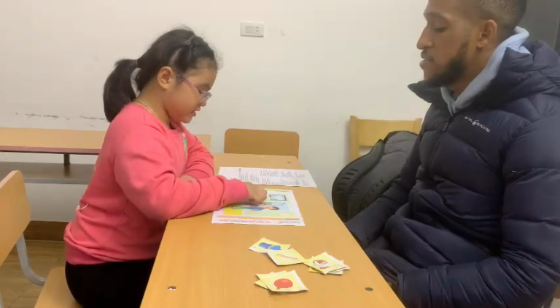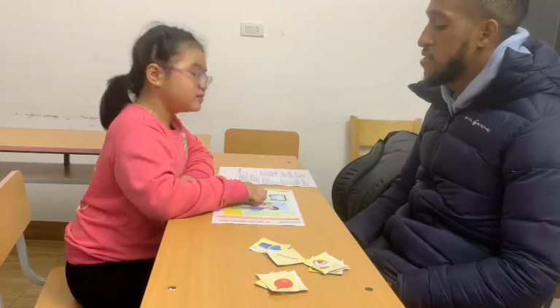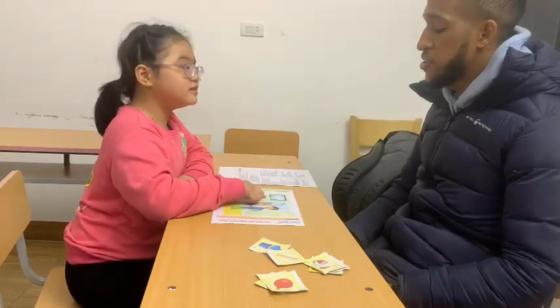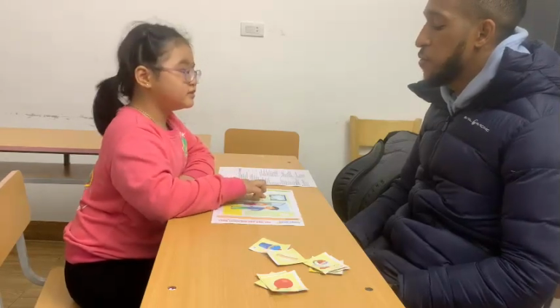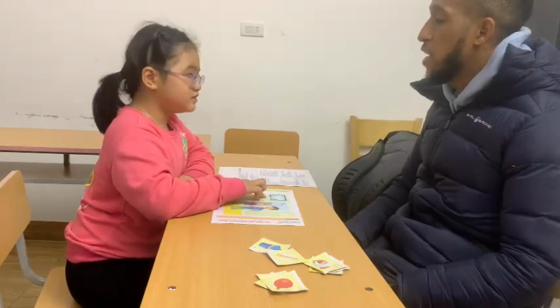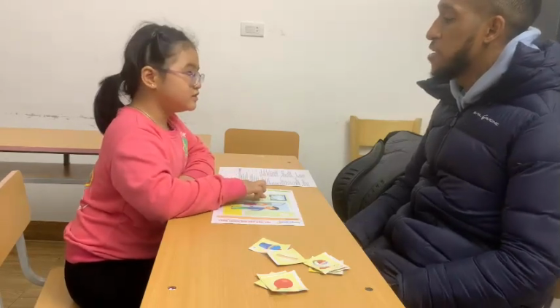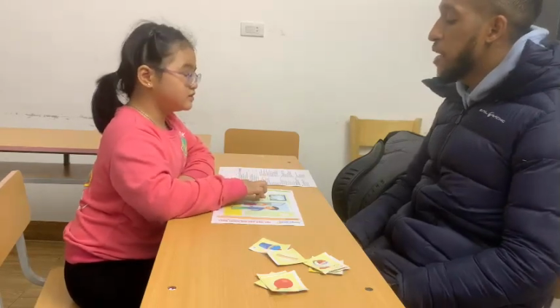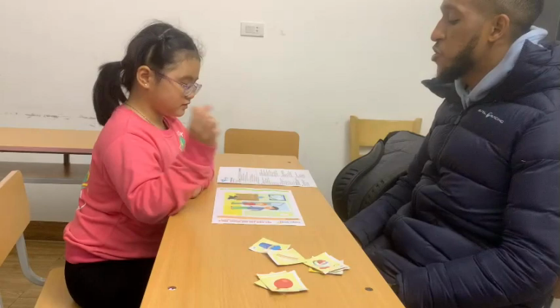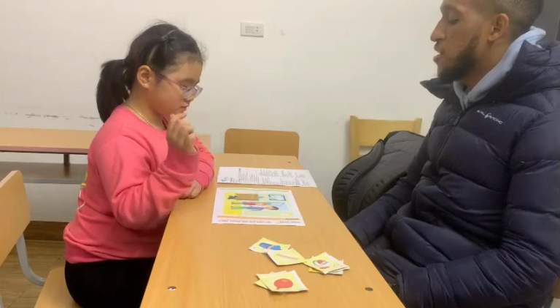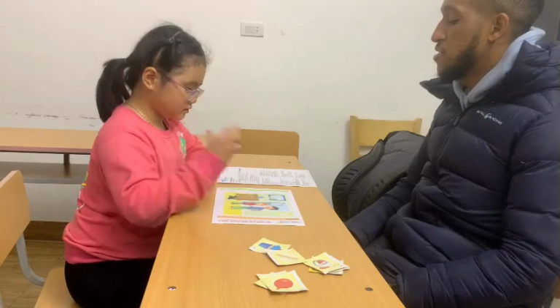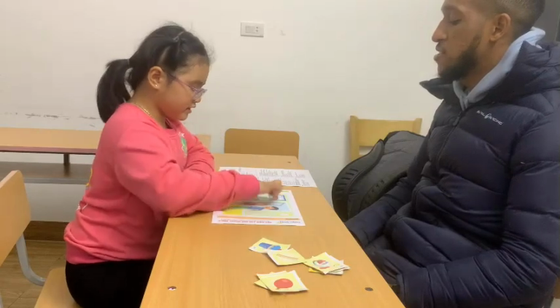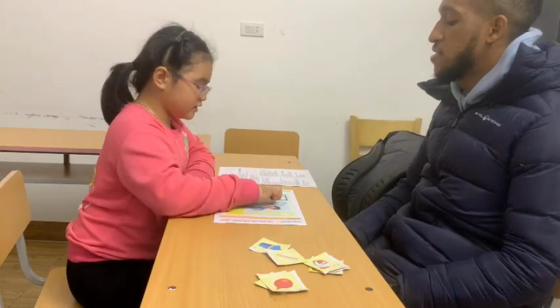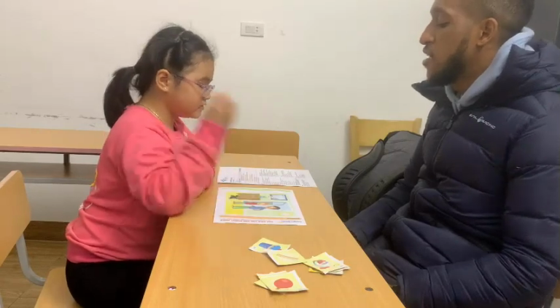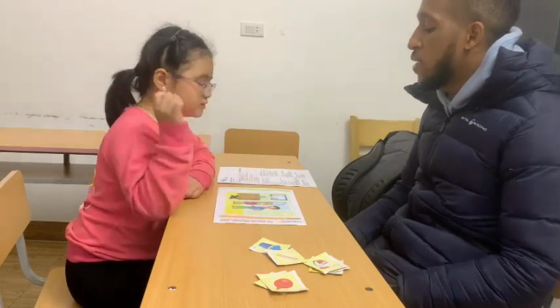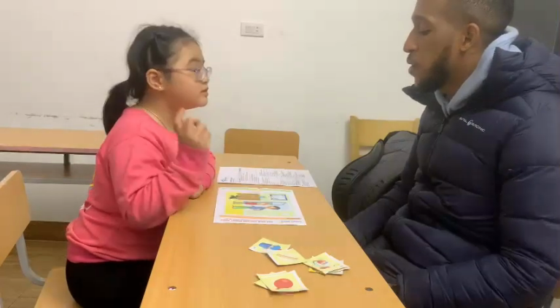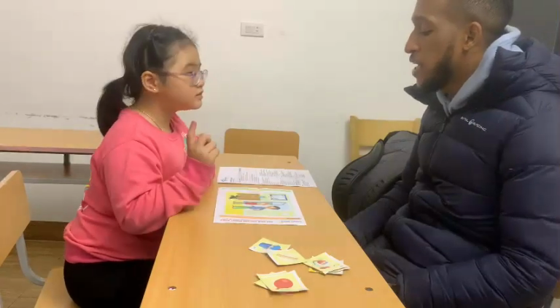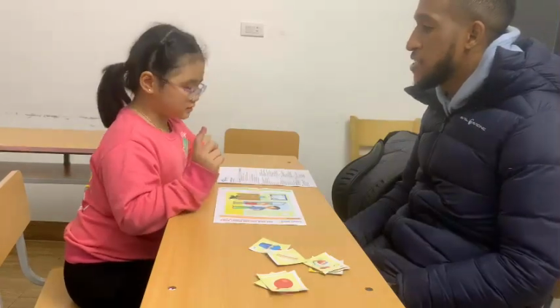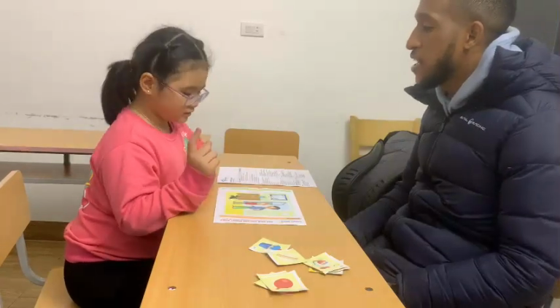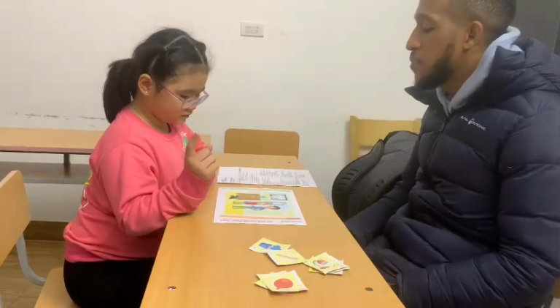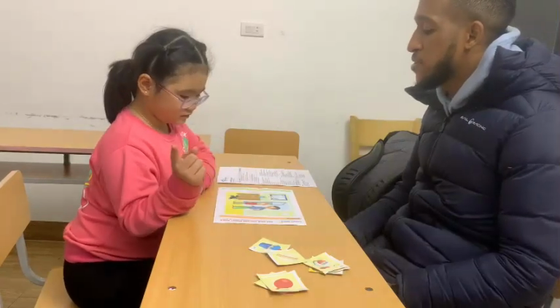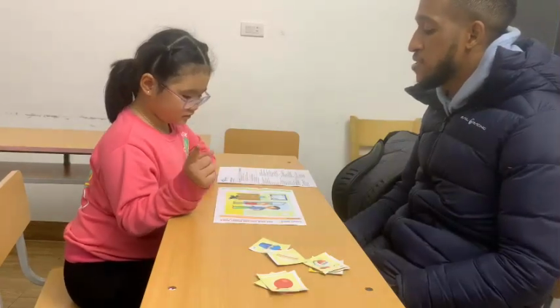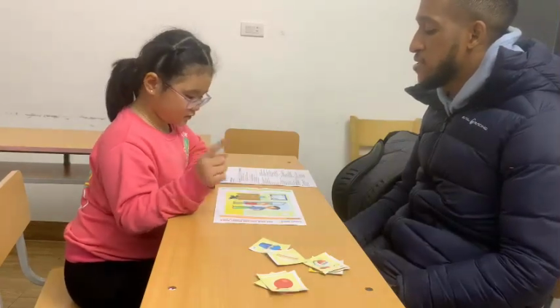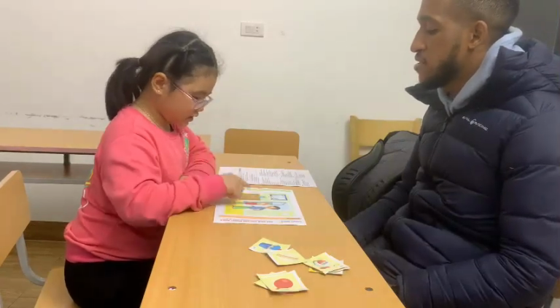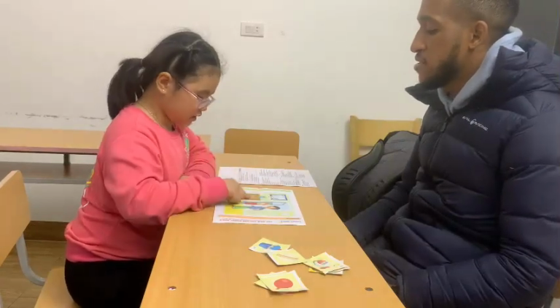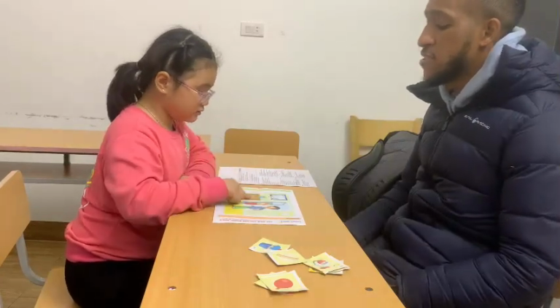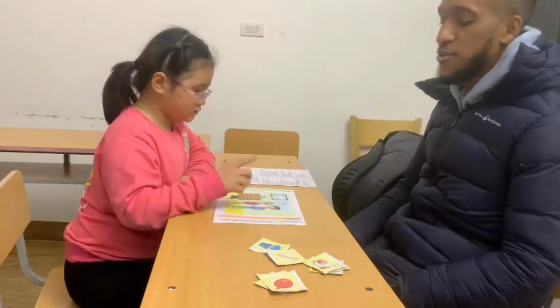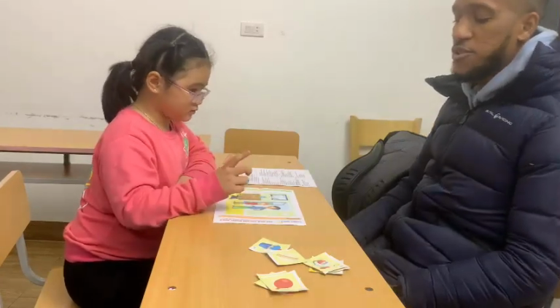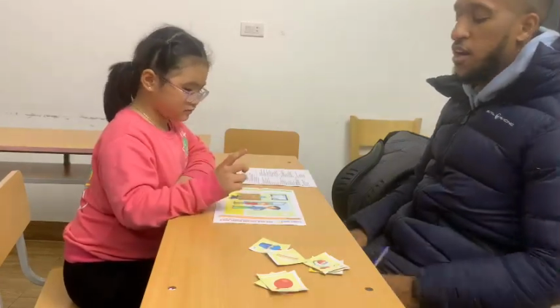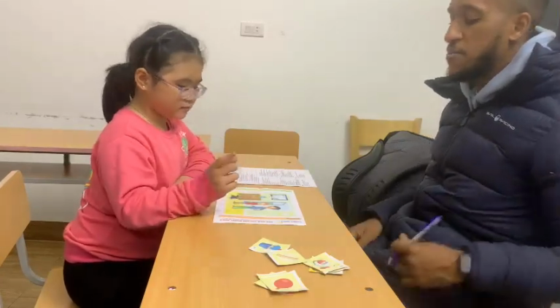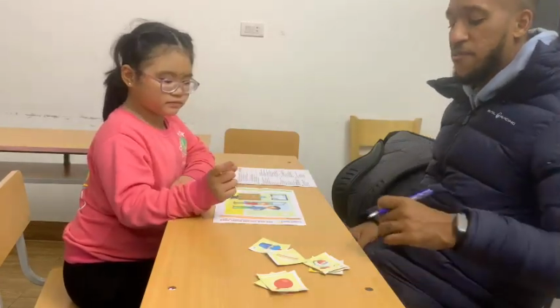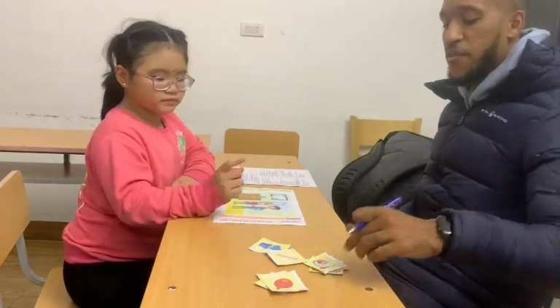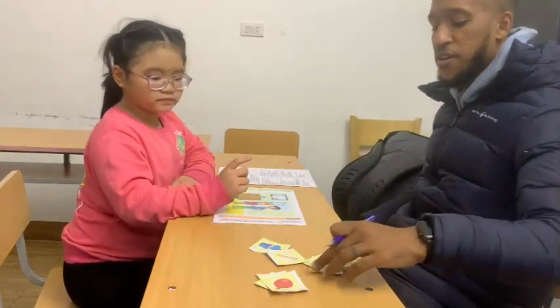Where are the flowers? Good. Where is the picture? Here. And where is the cardboard? Here. Good job. Very good.